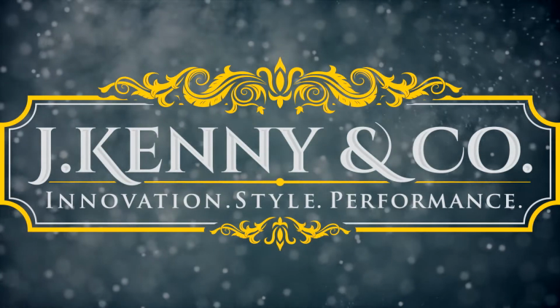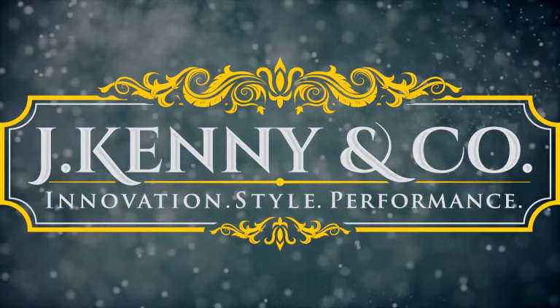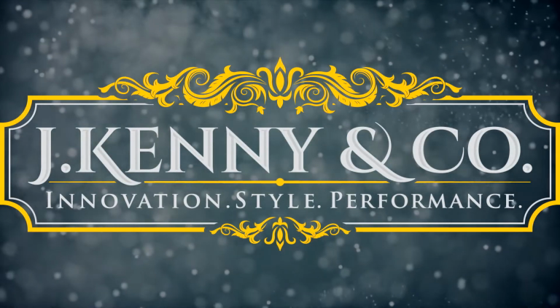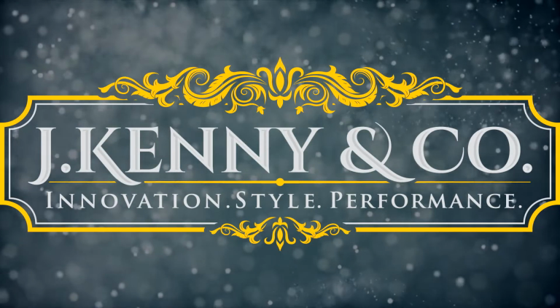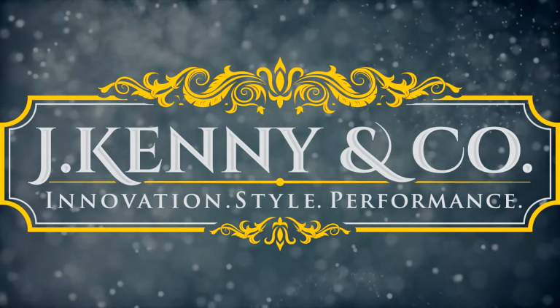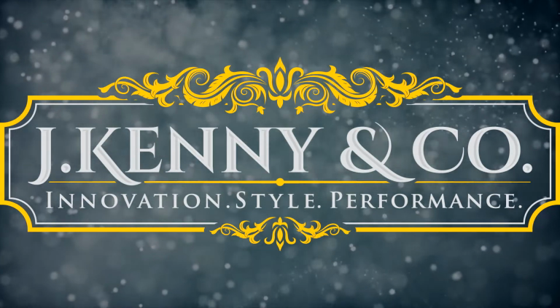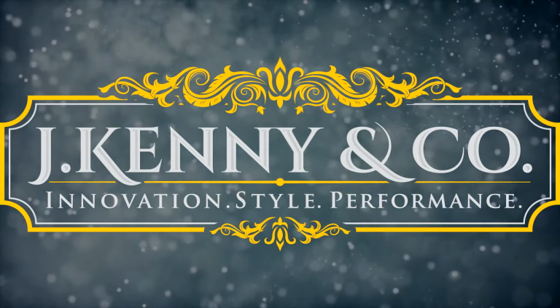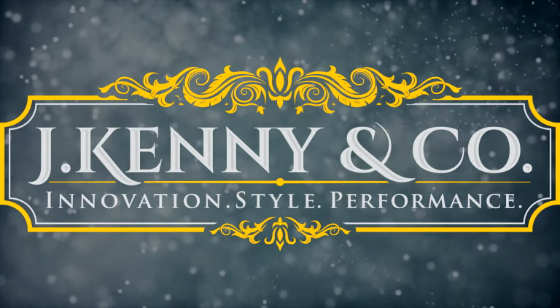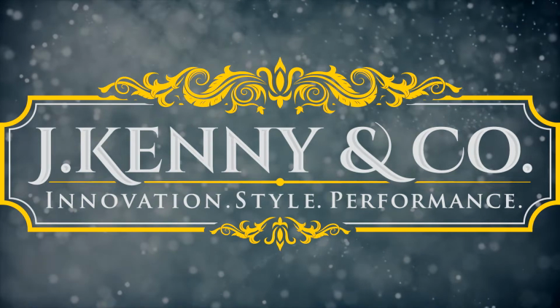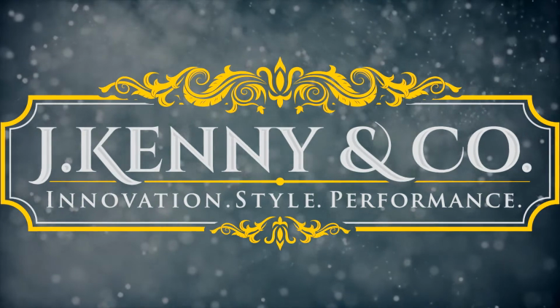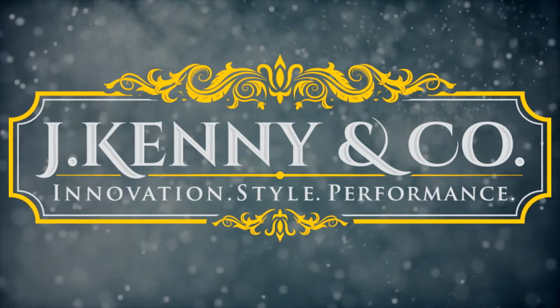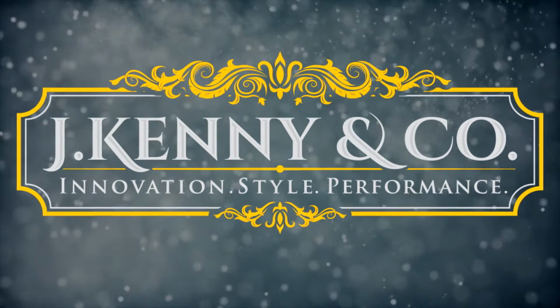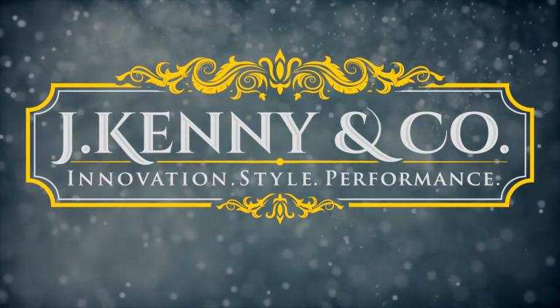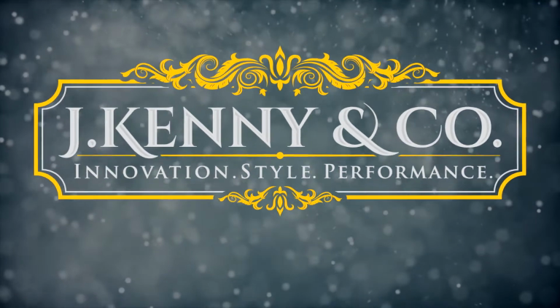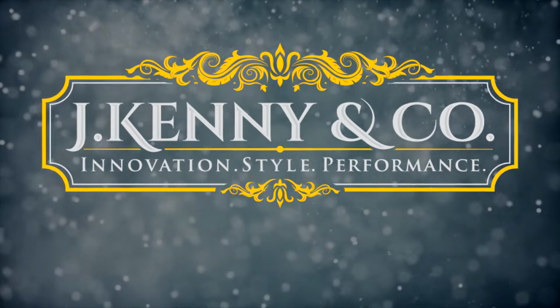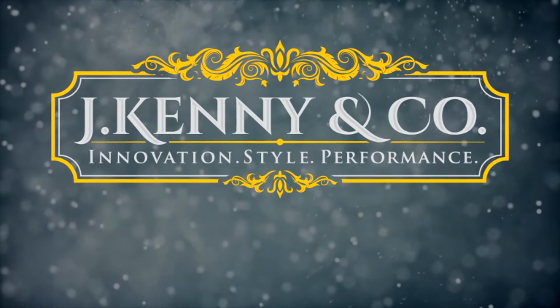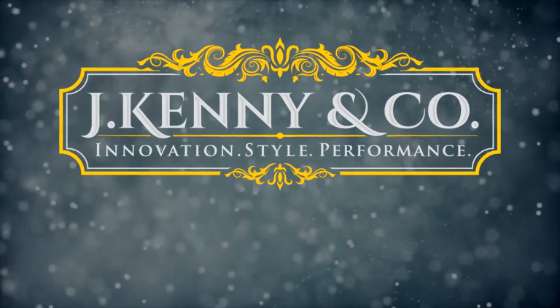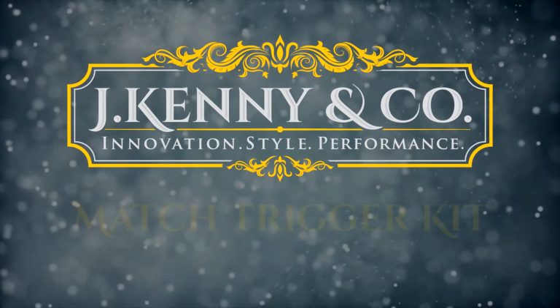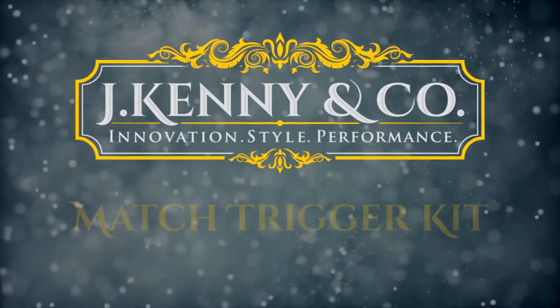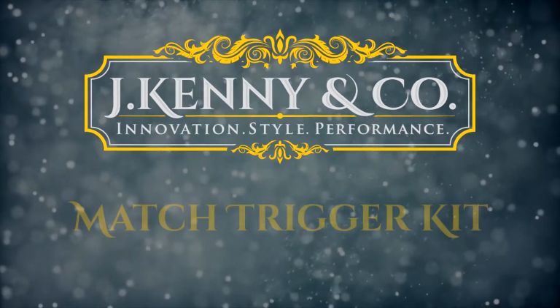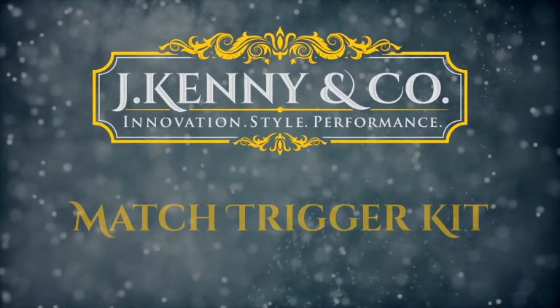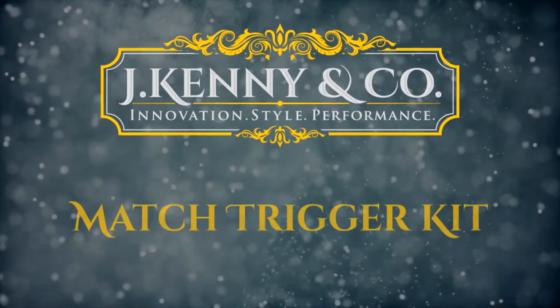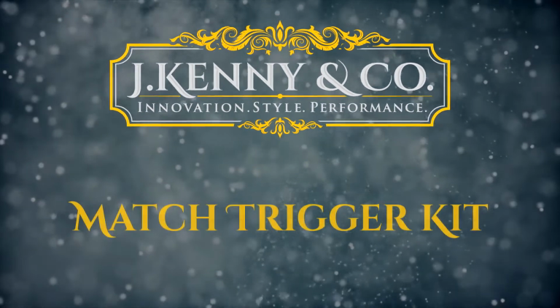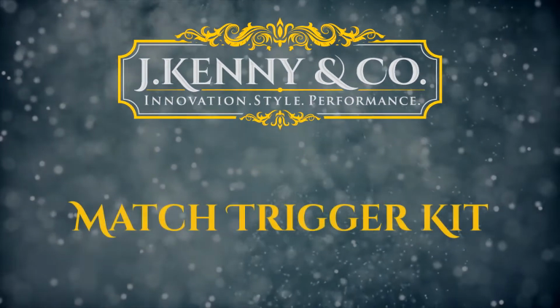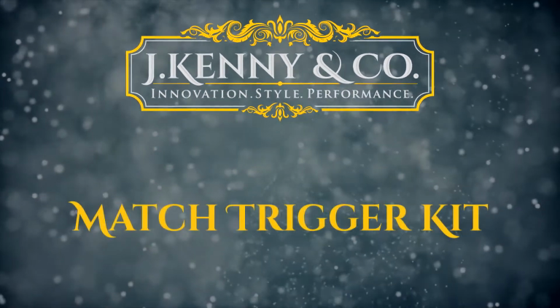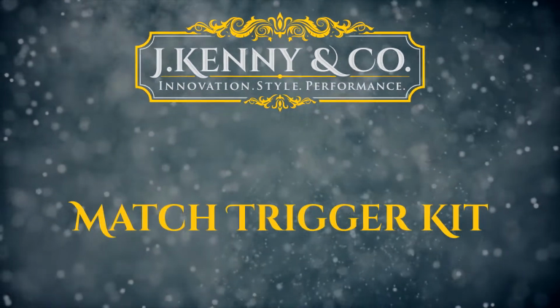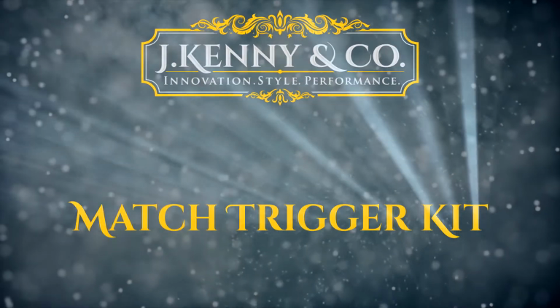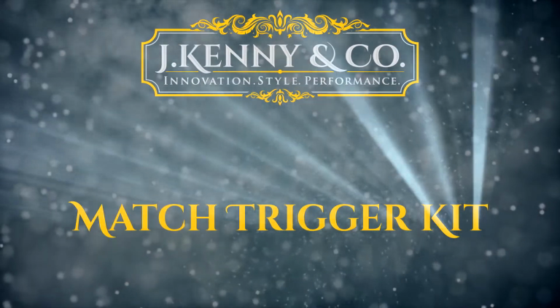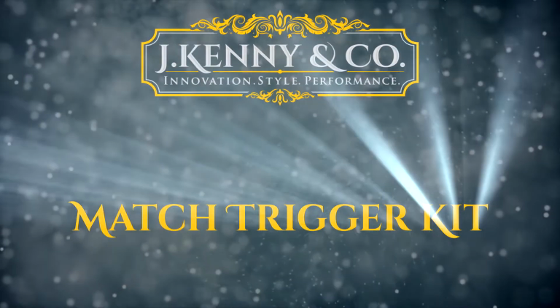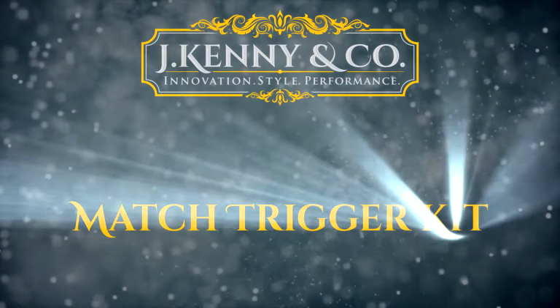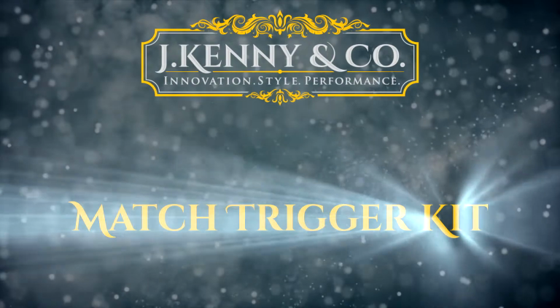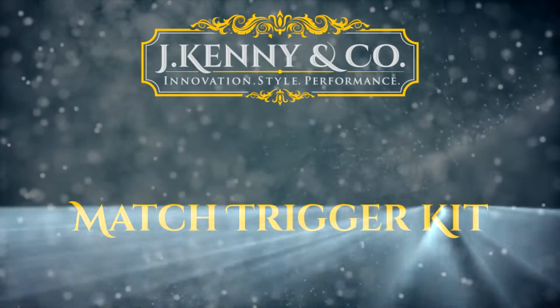Introducing the Match Trigger Kit by JKenny & Co. Available to order soon from jkenny.com.